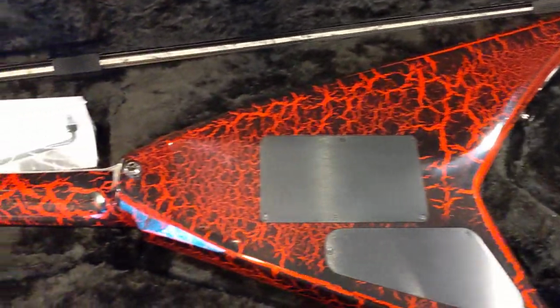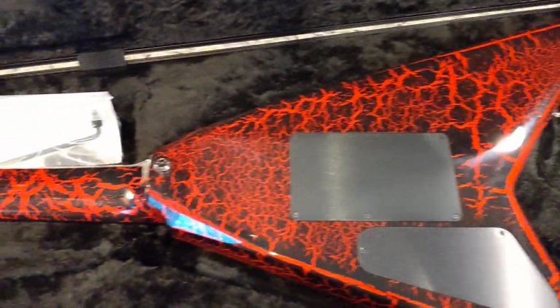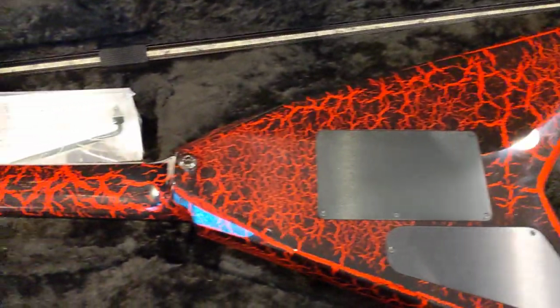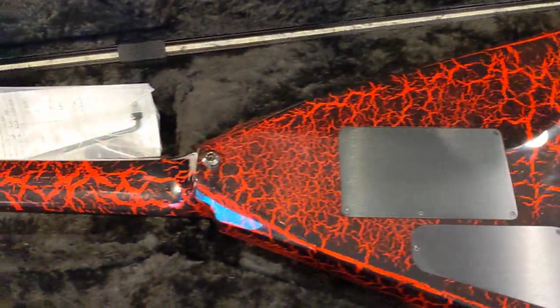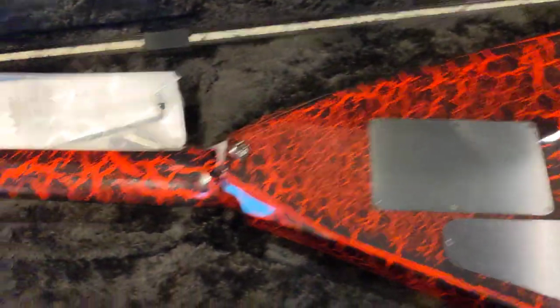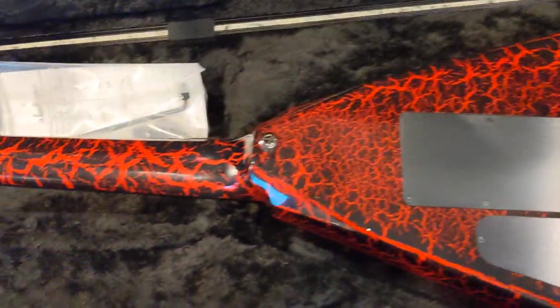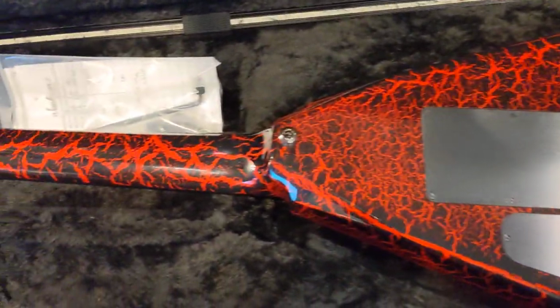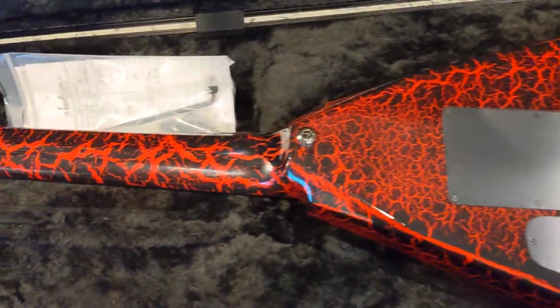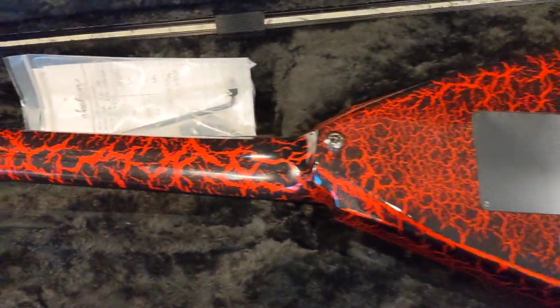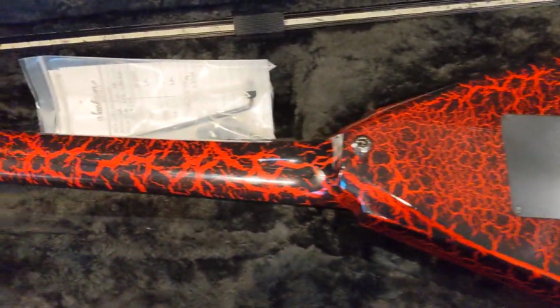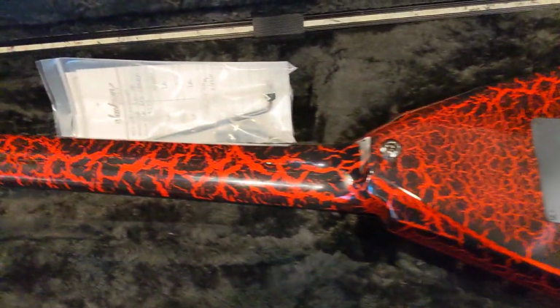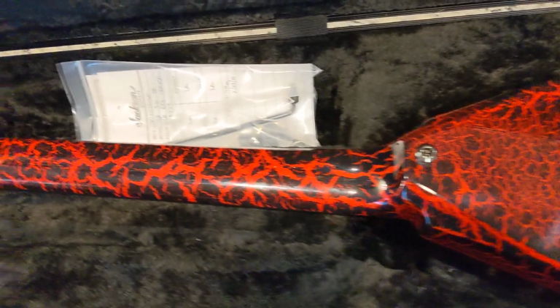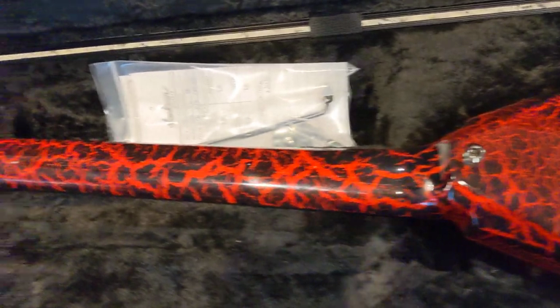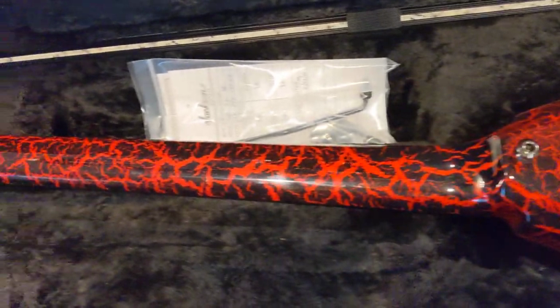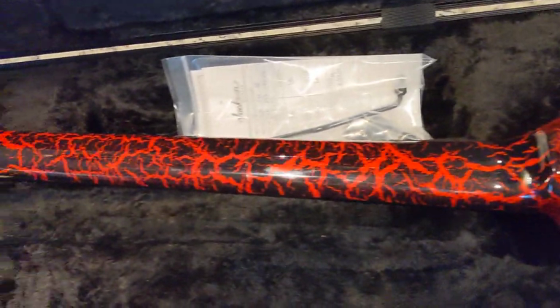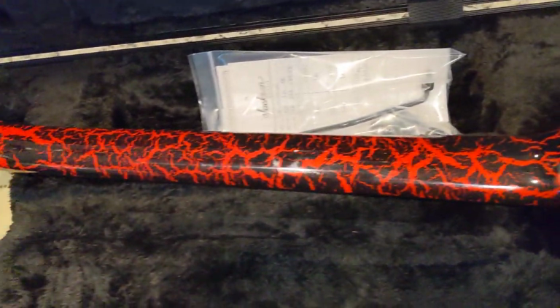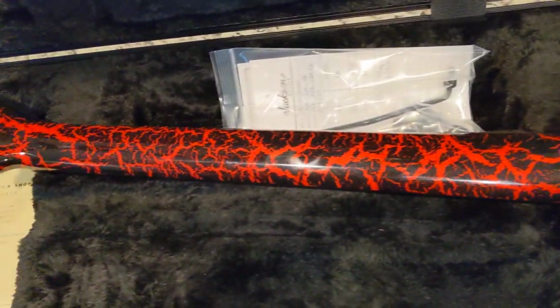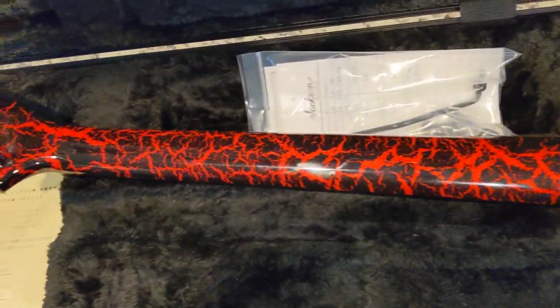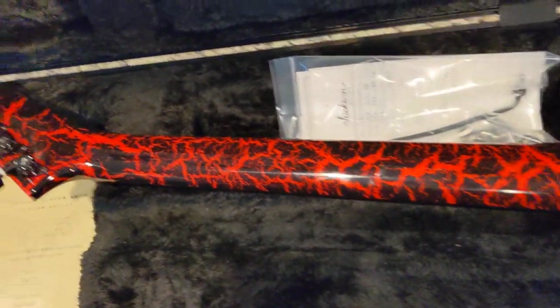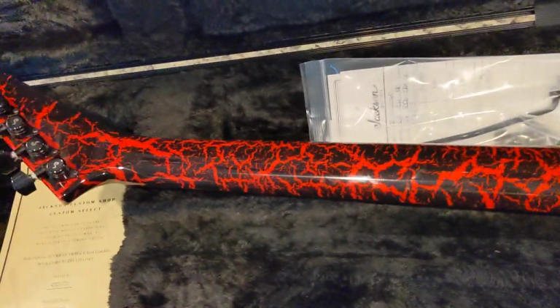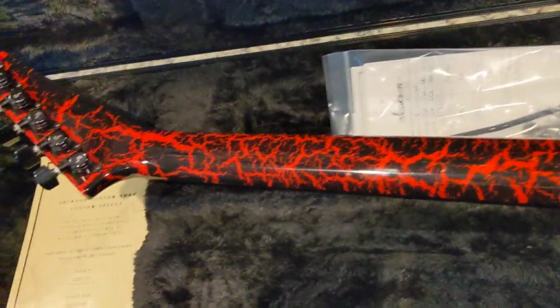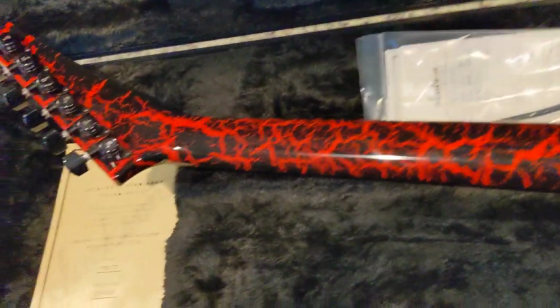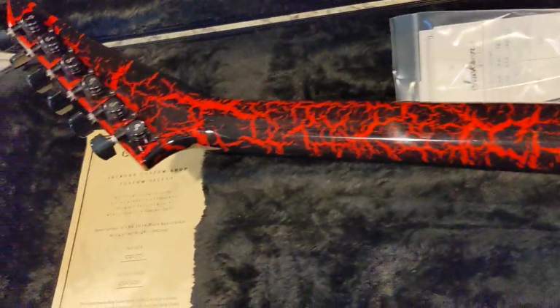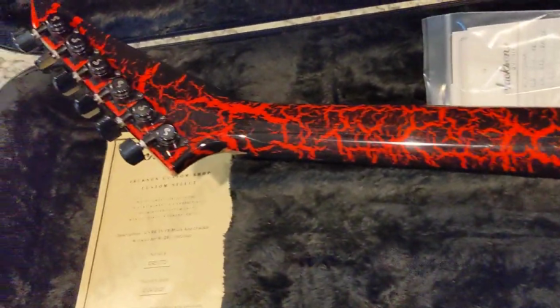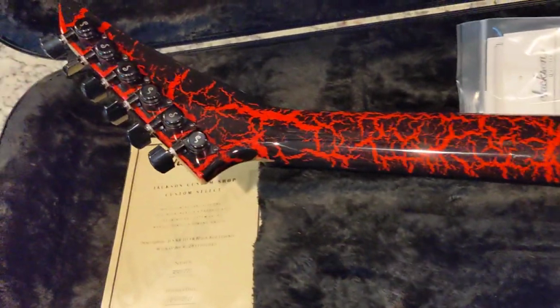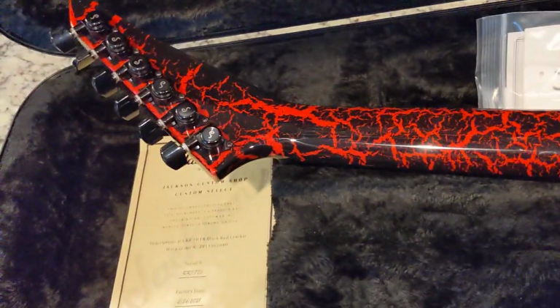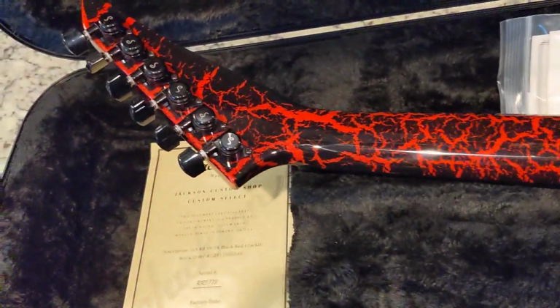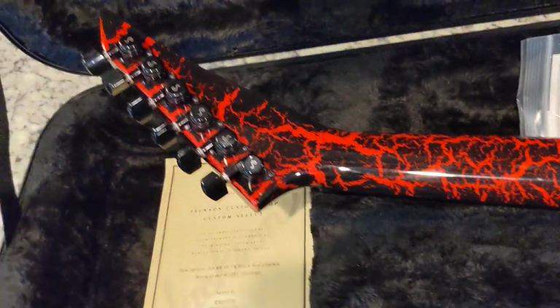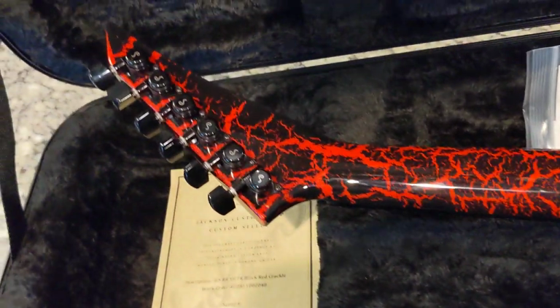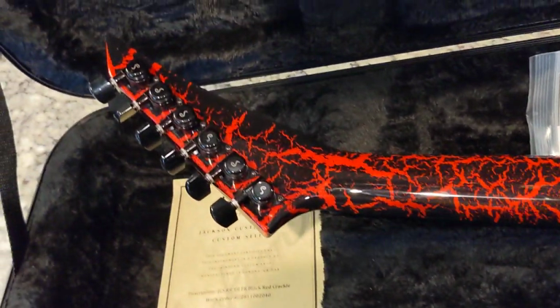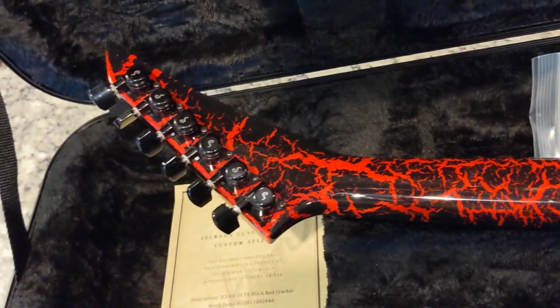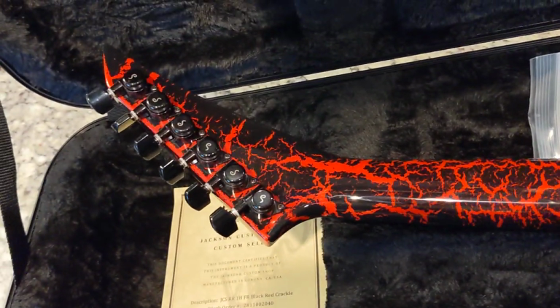The video looks like it's kind of orange, but it's not. This thing is black and red.